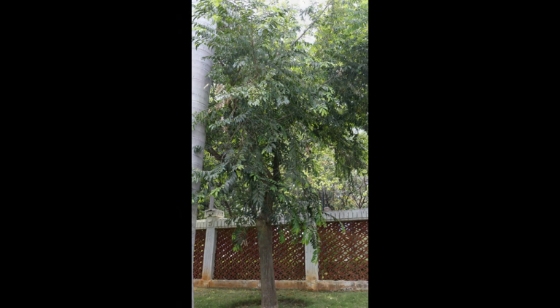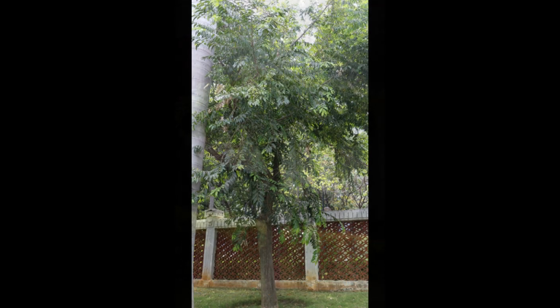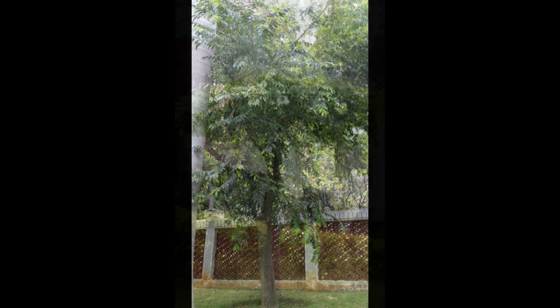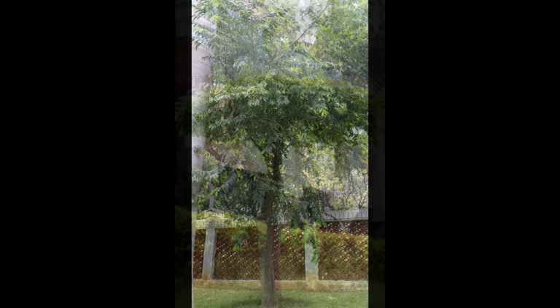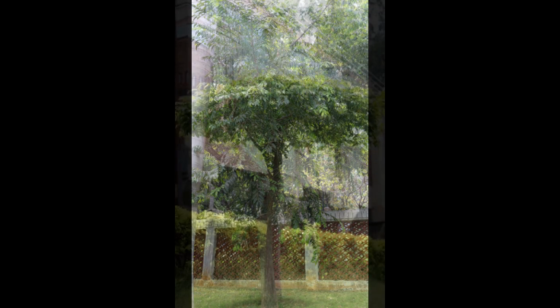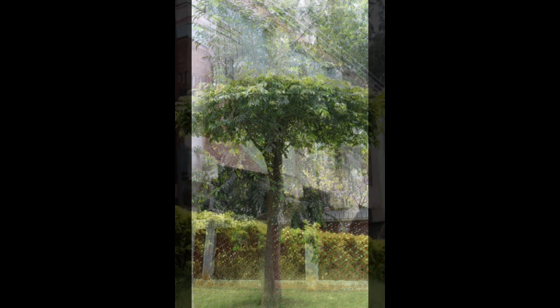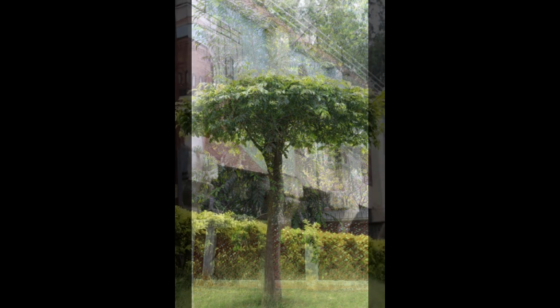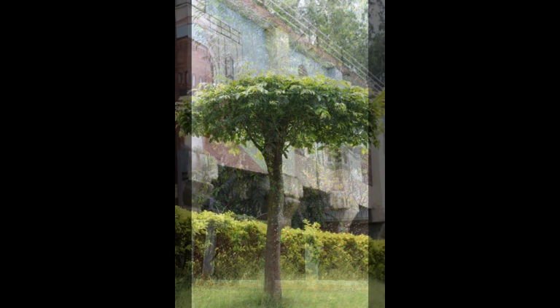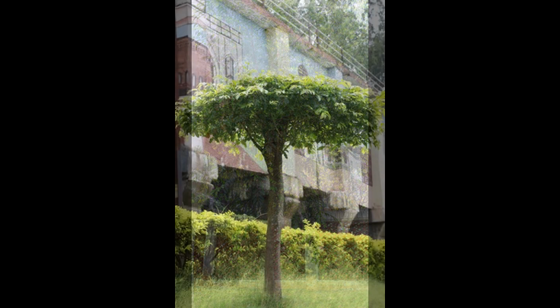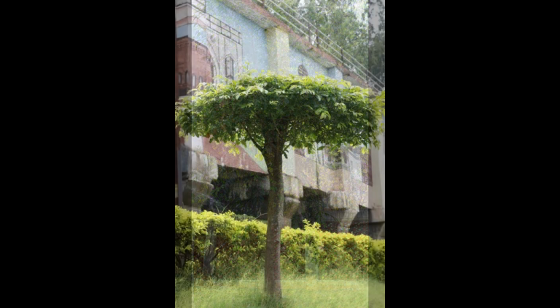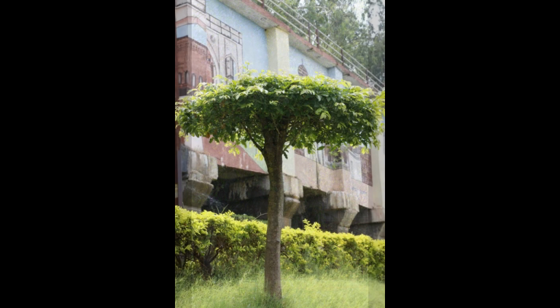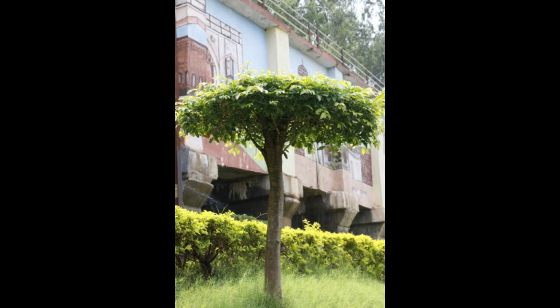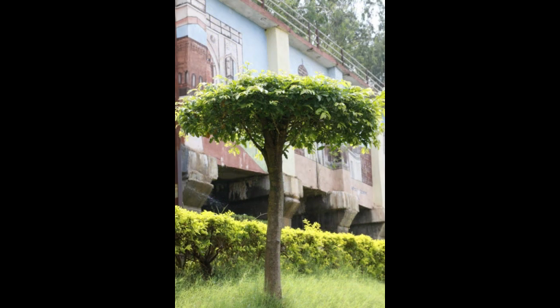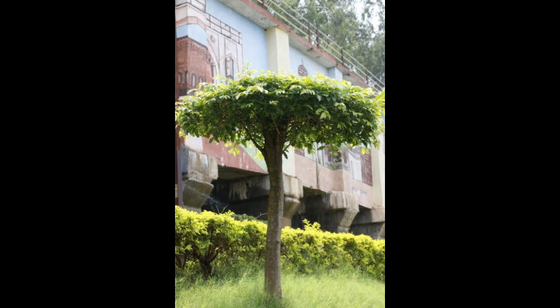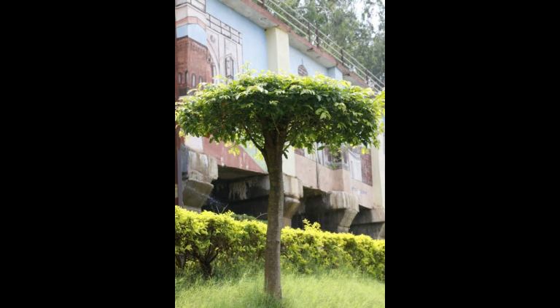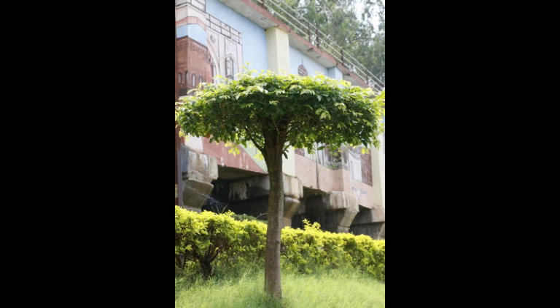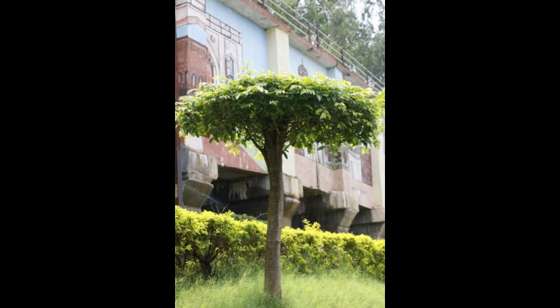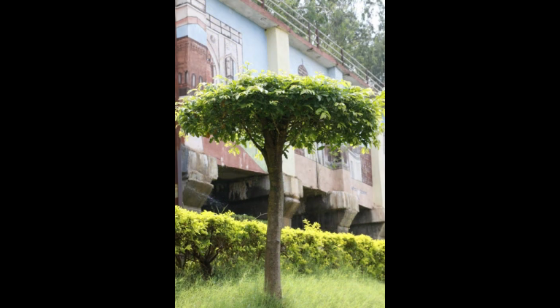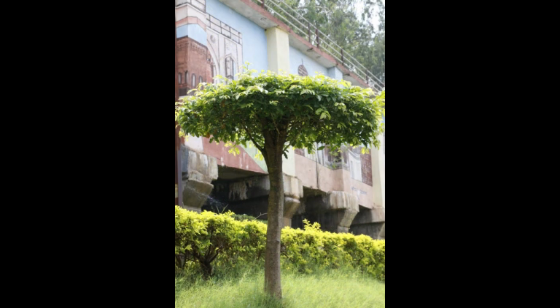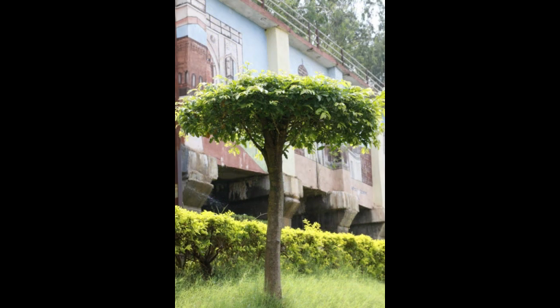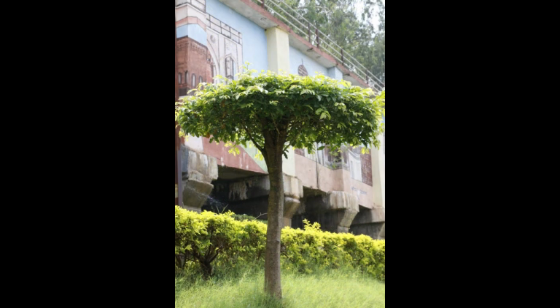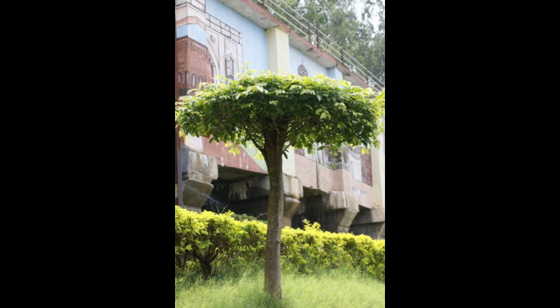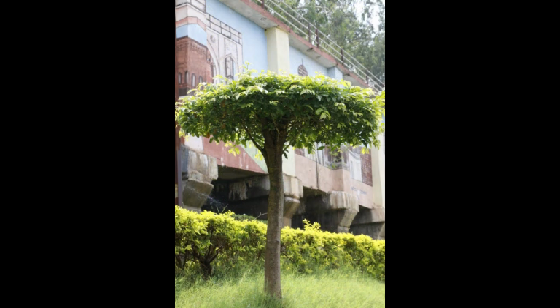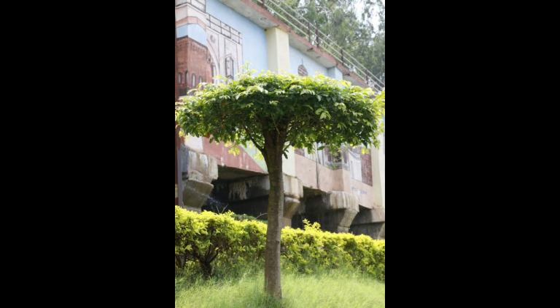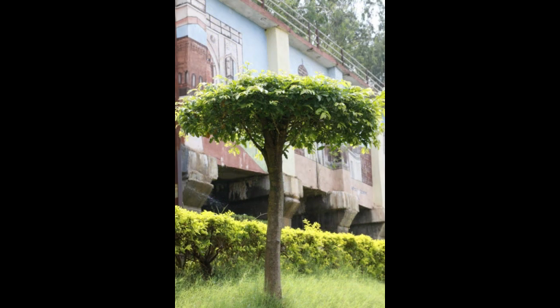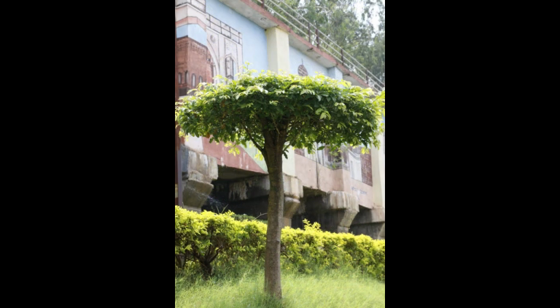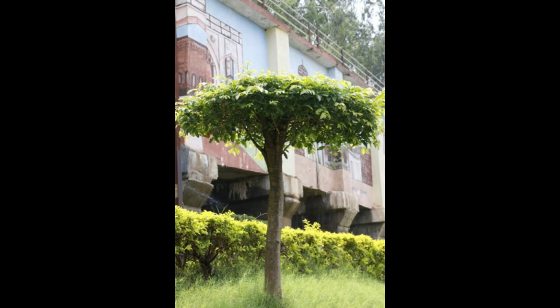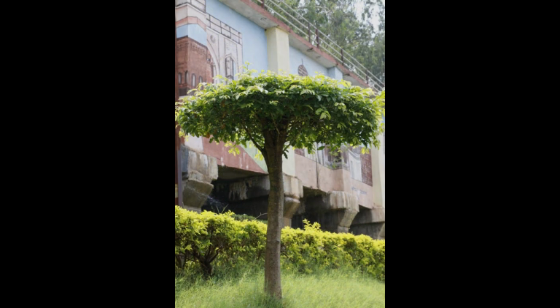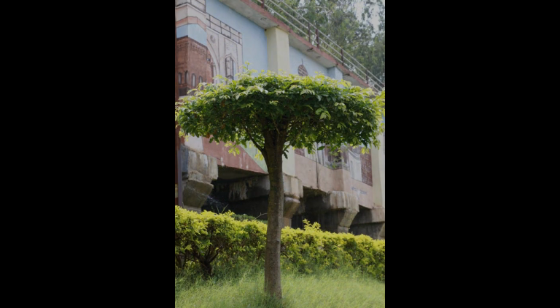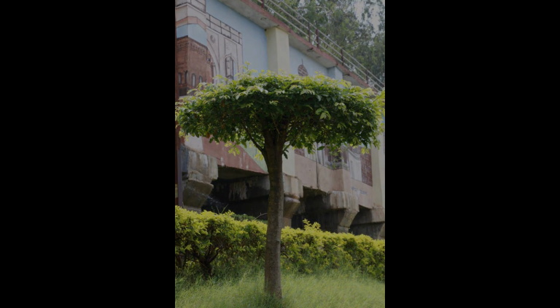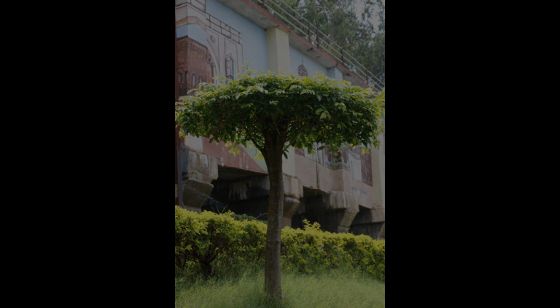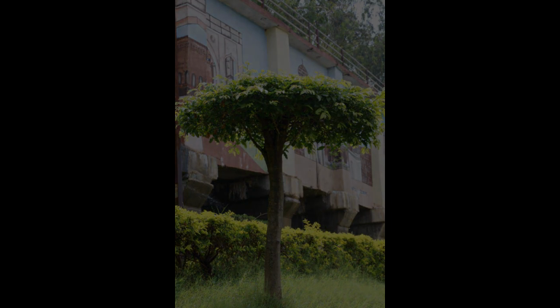Let us grow this valuable plant and conserve it. Thanks for watching.